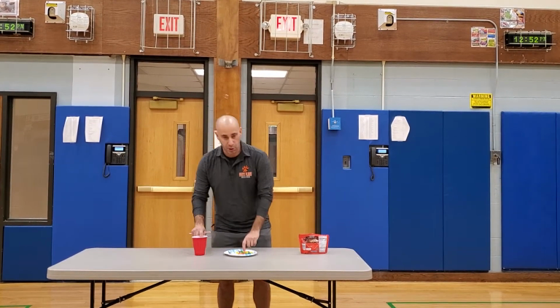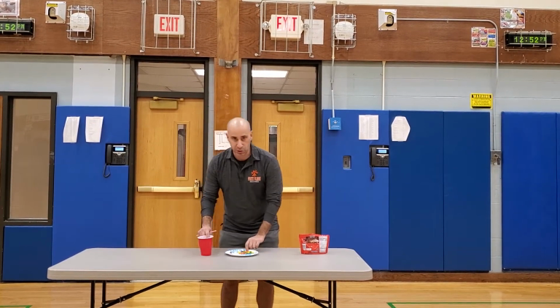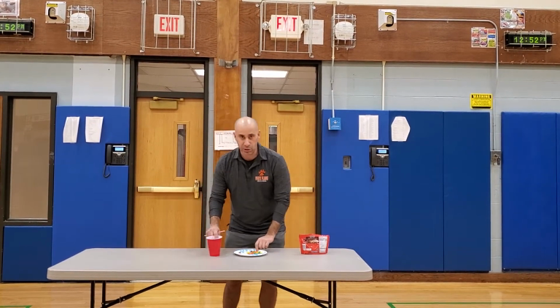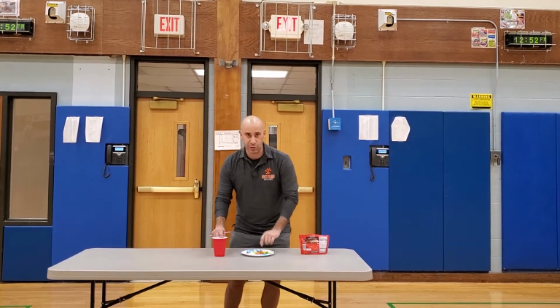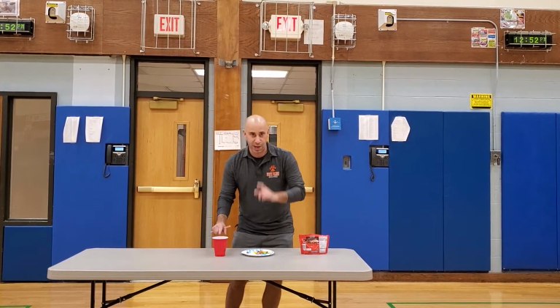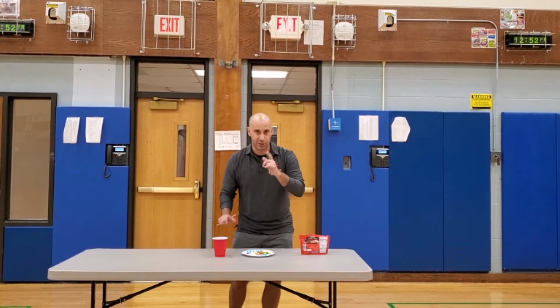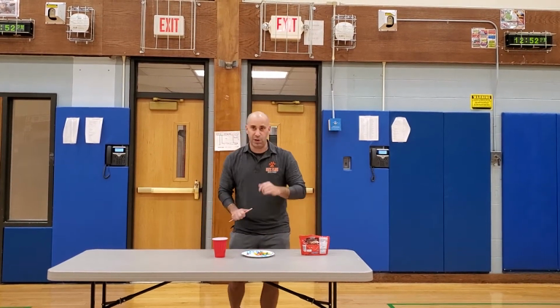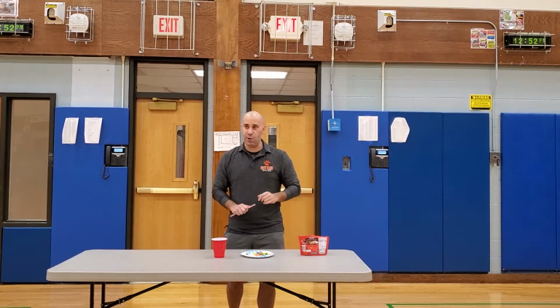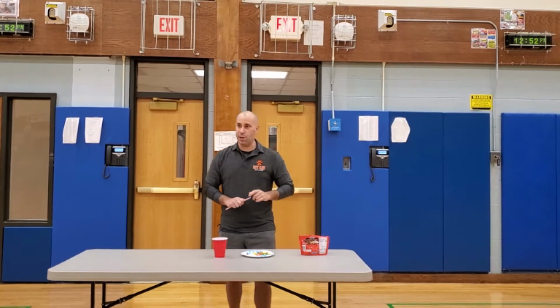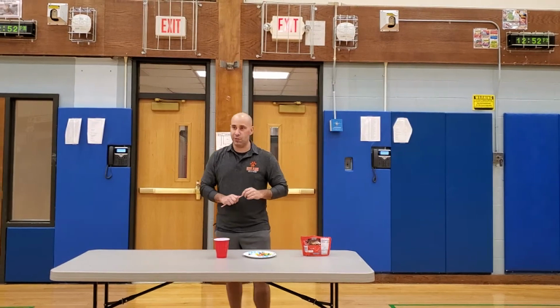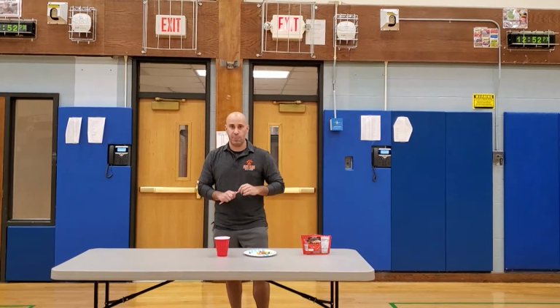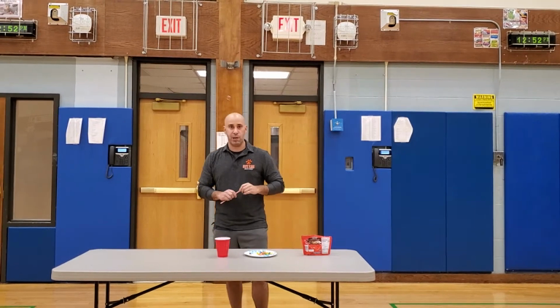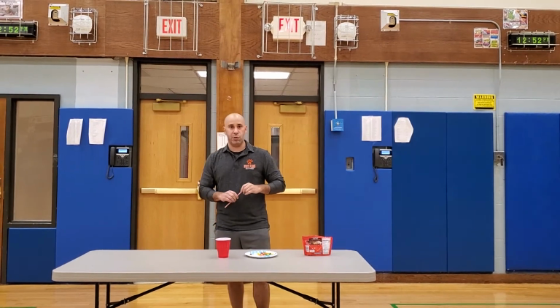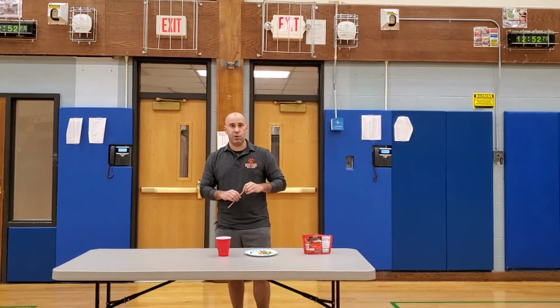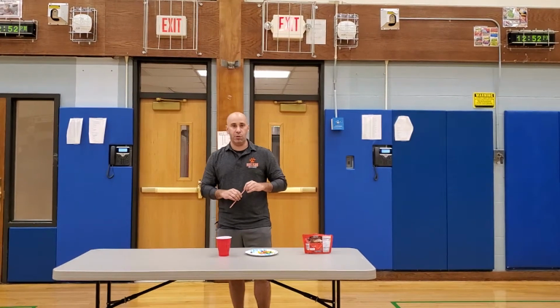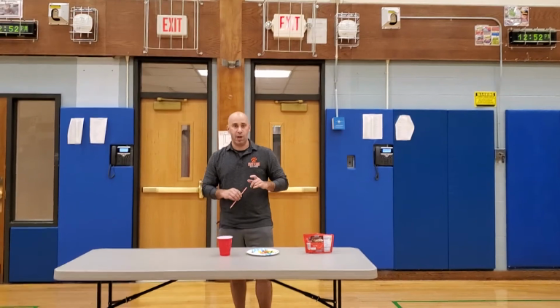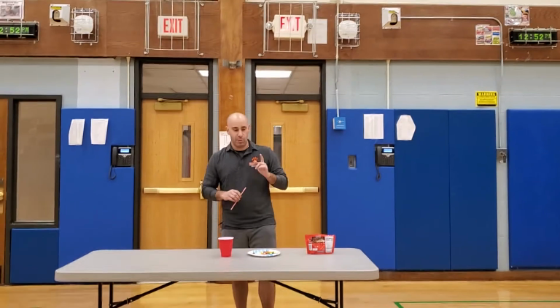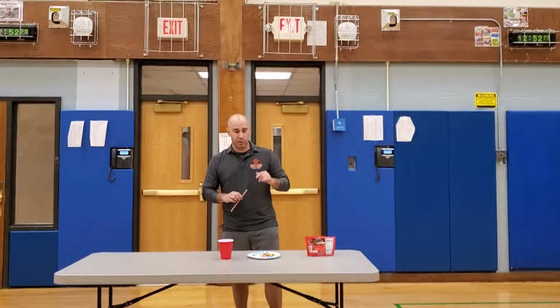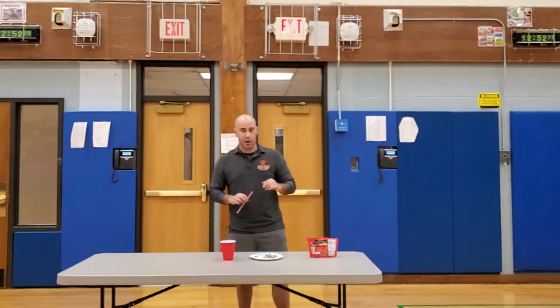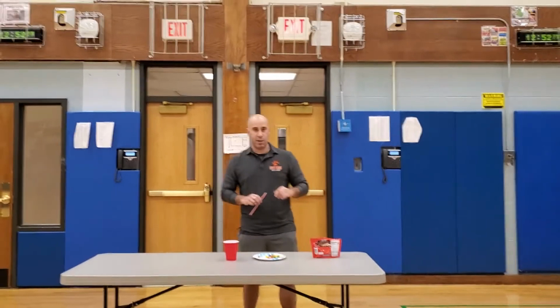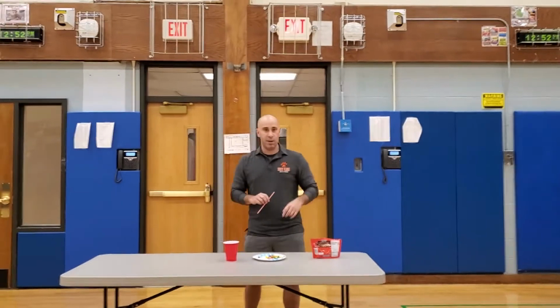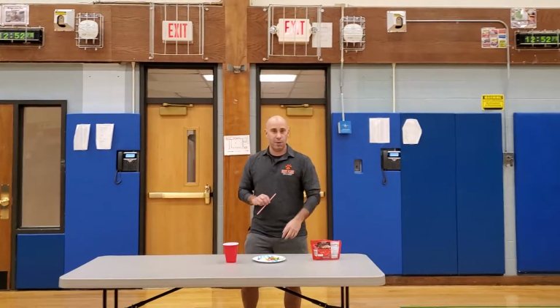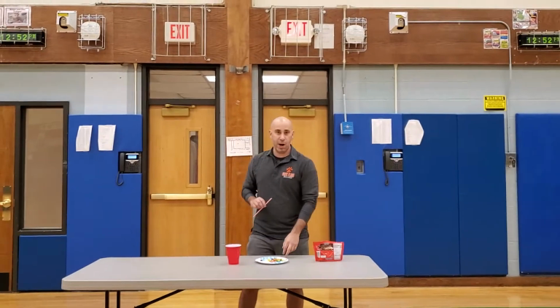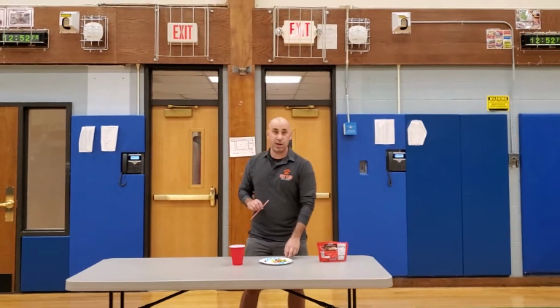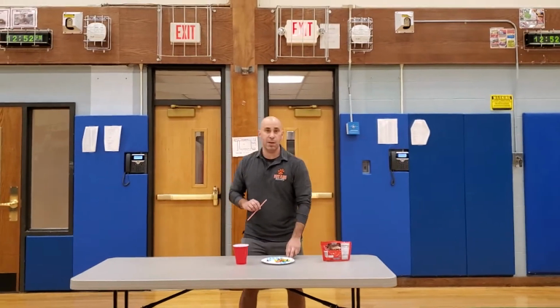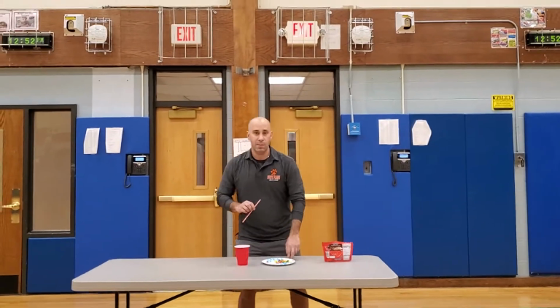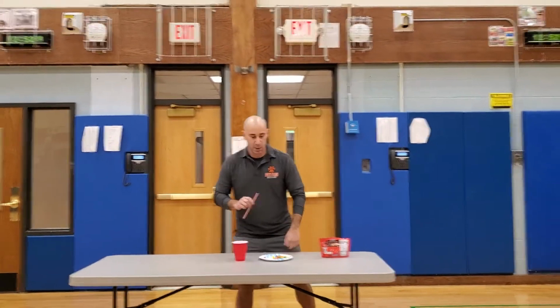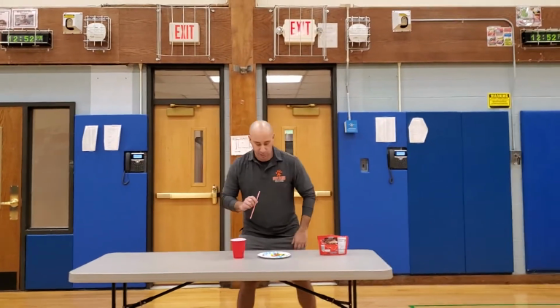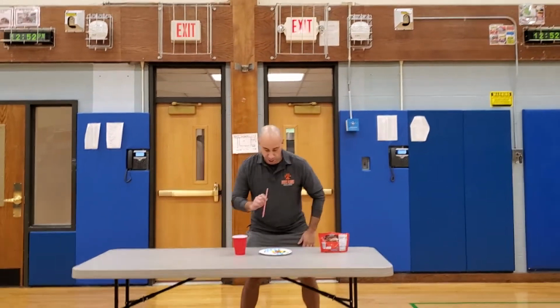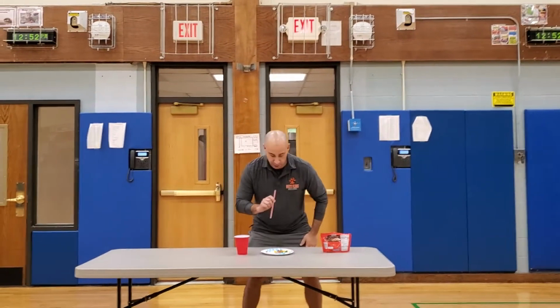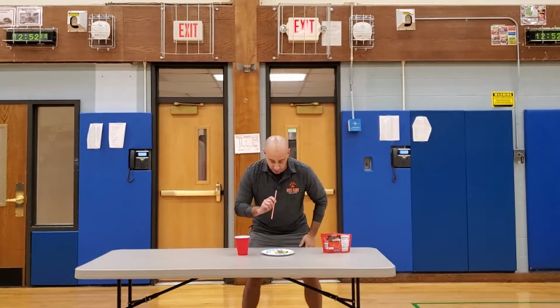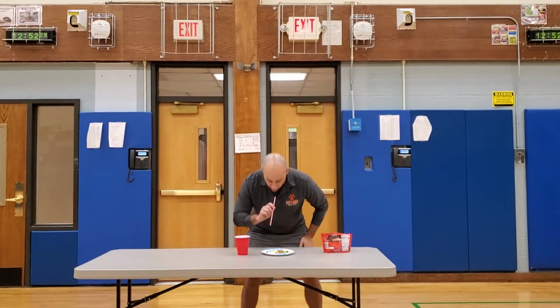Coach is actually videoing this for me, so she's going to tell me when to start. Ready, set, go.